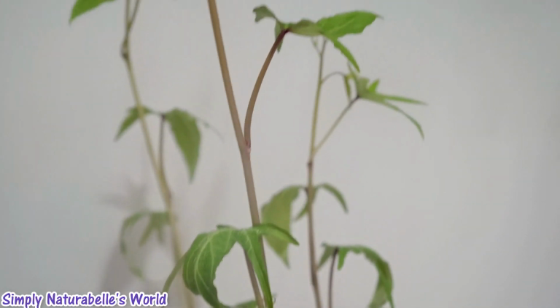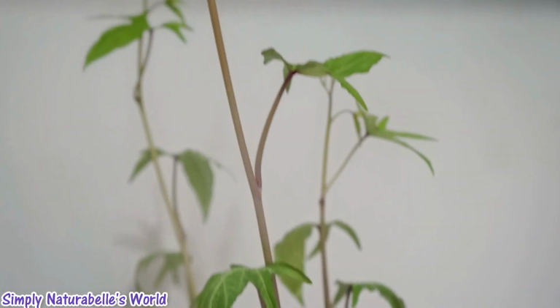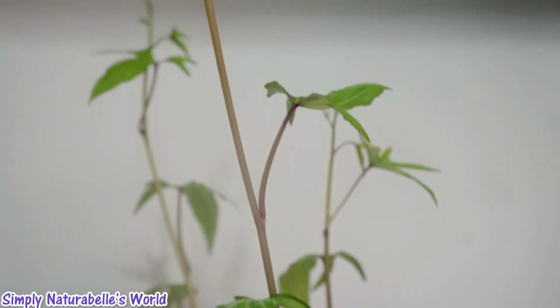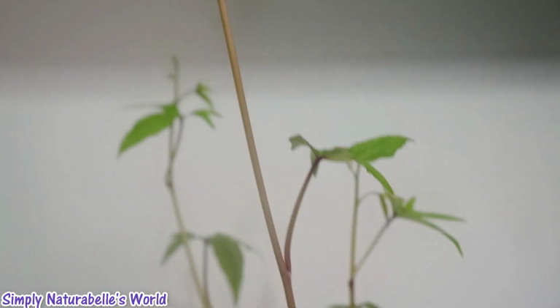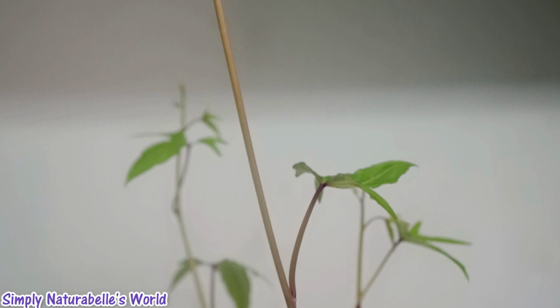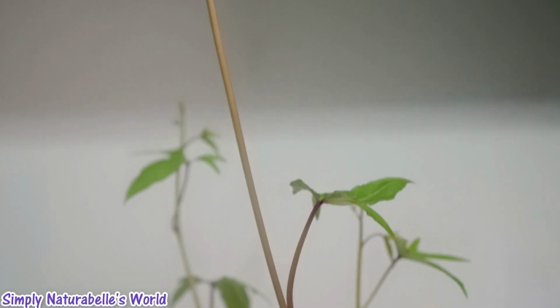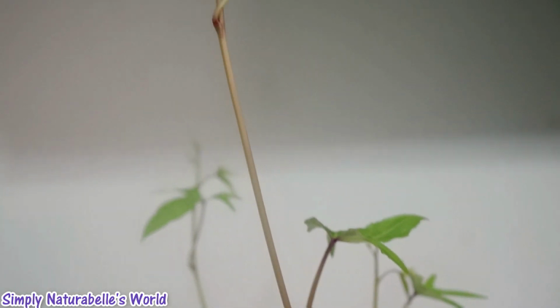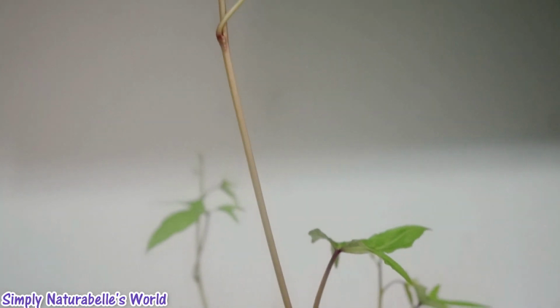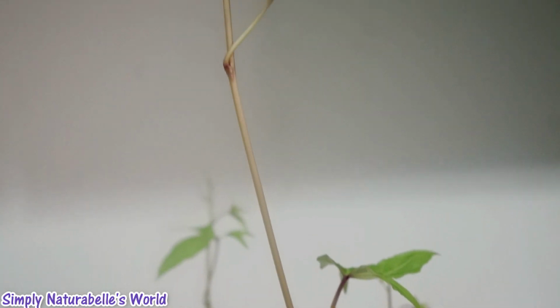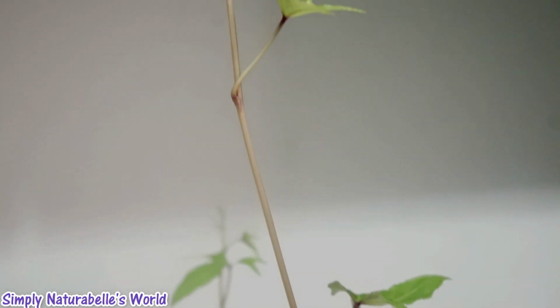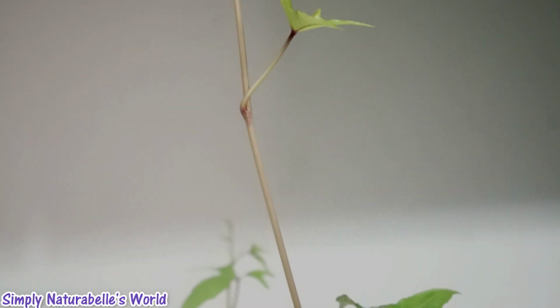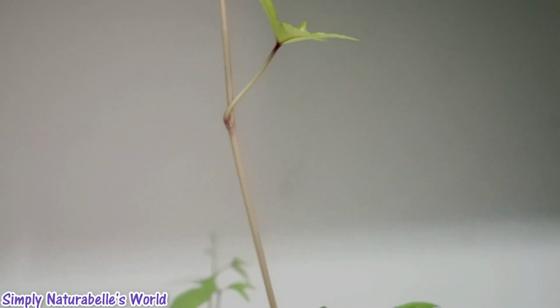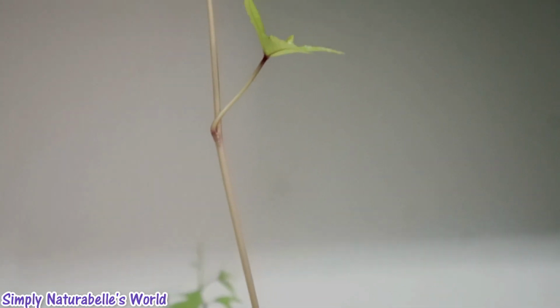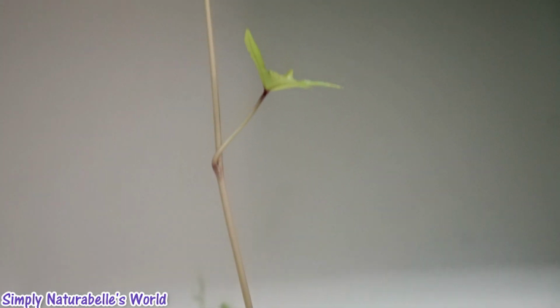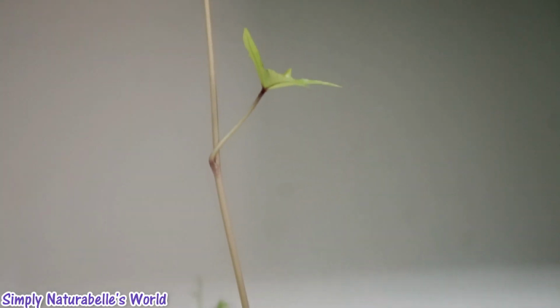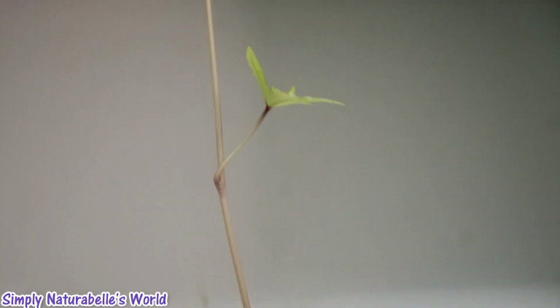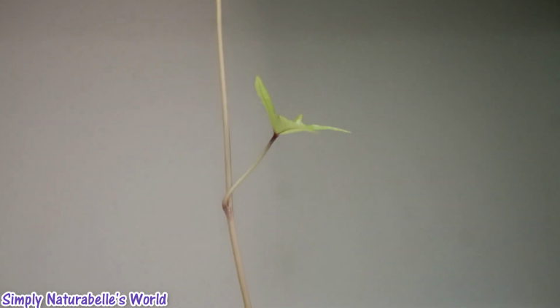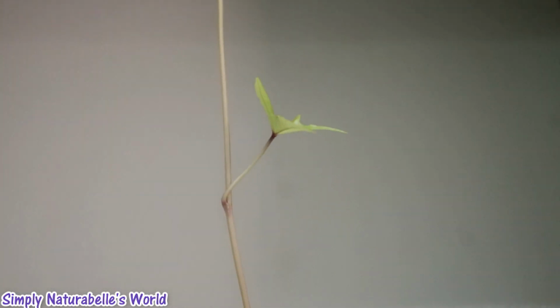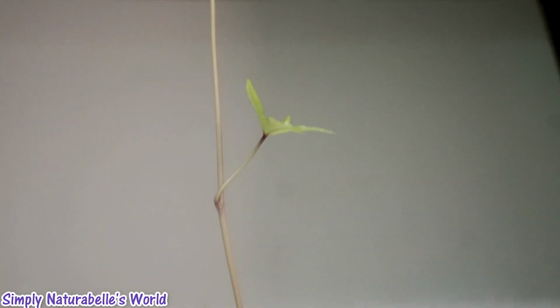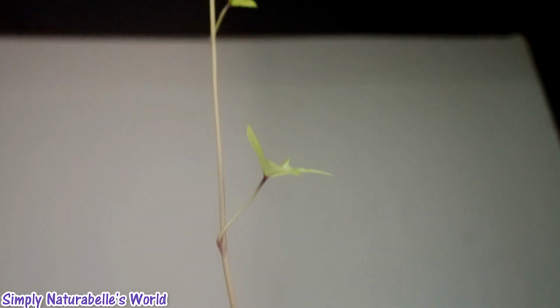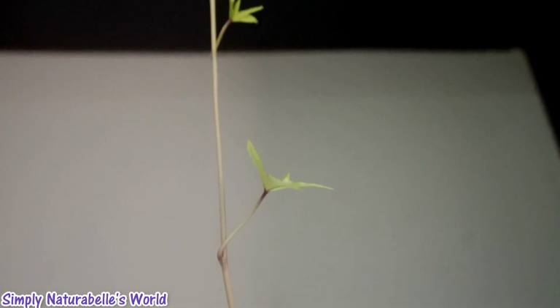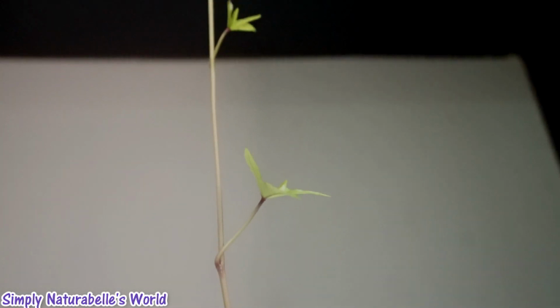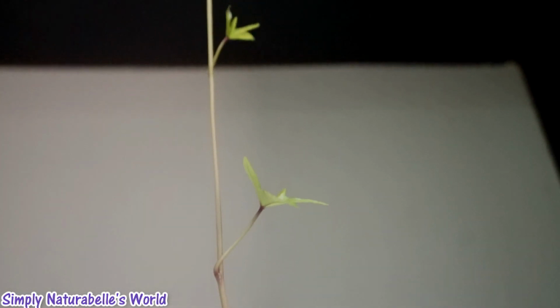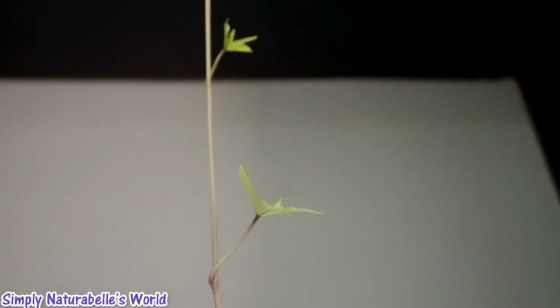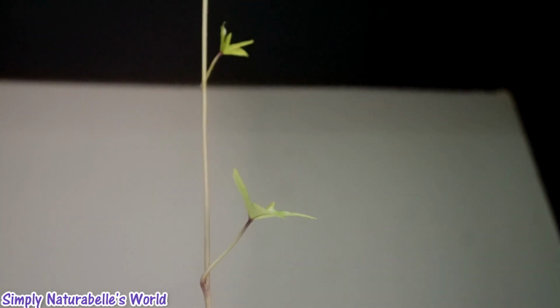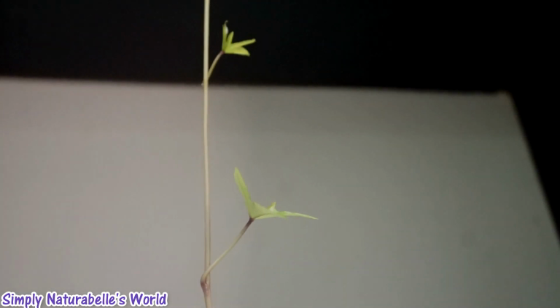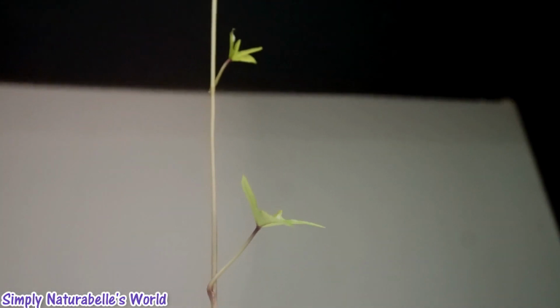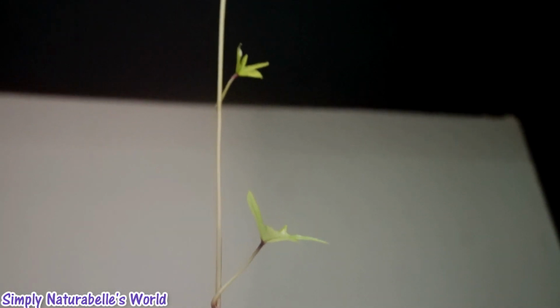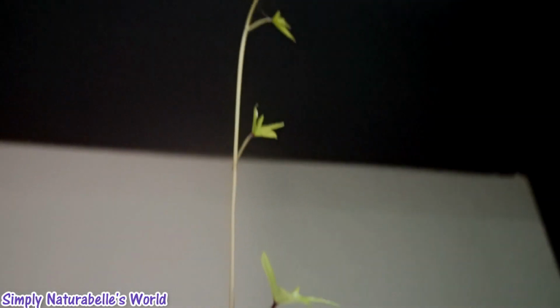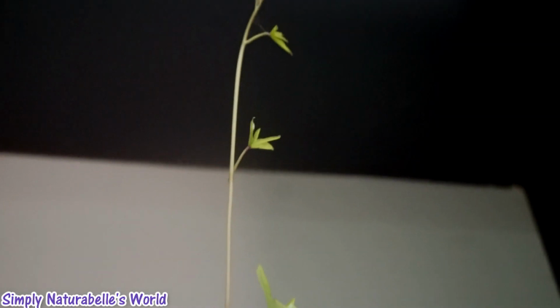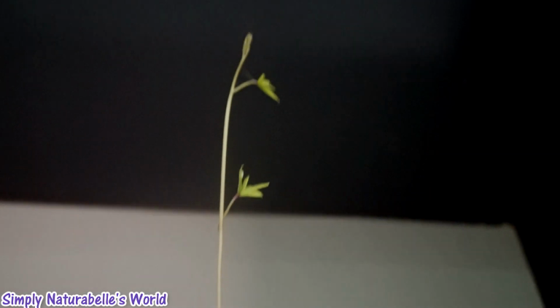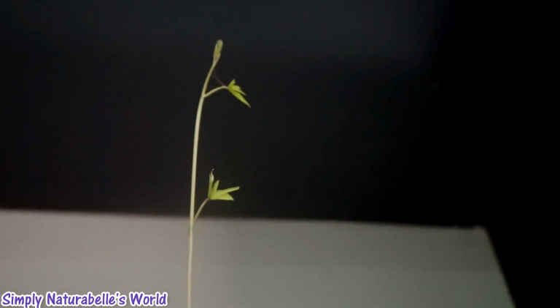Update on my potato plant — that's going crazy.